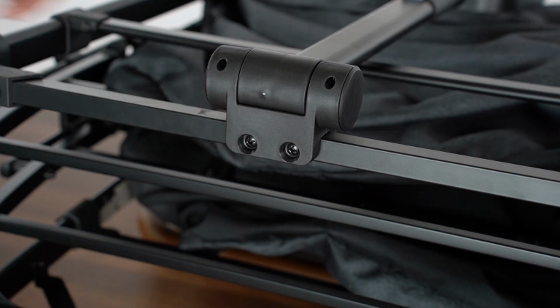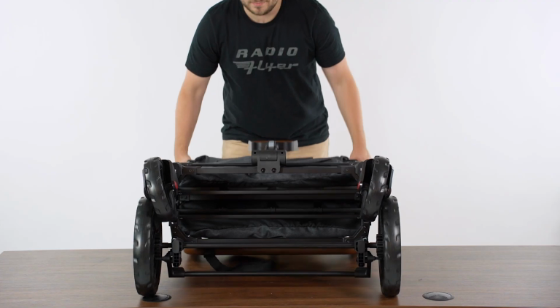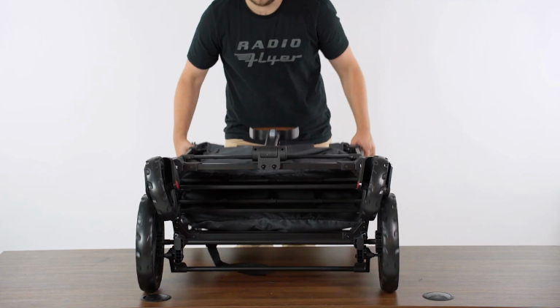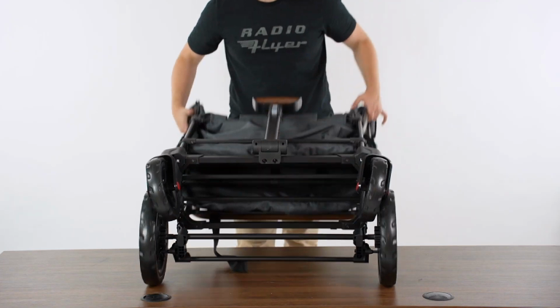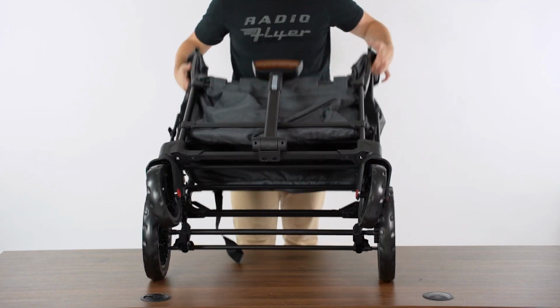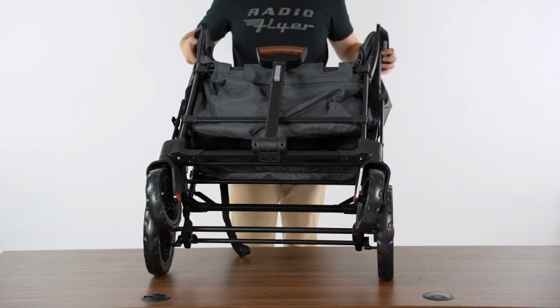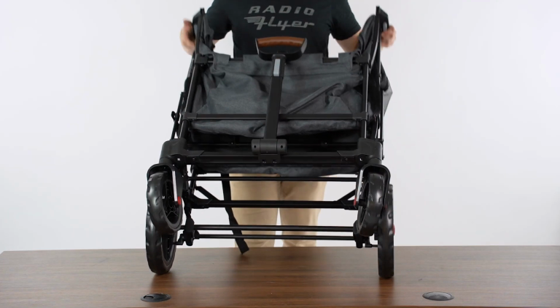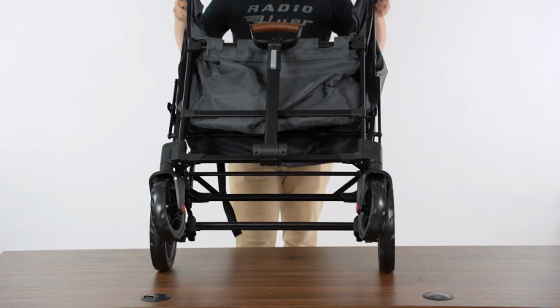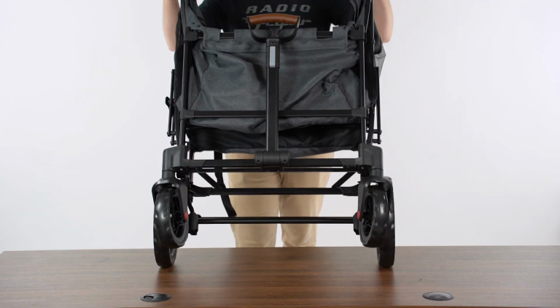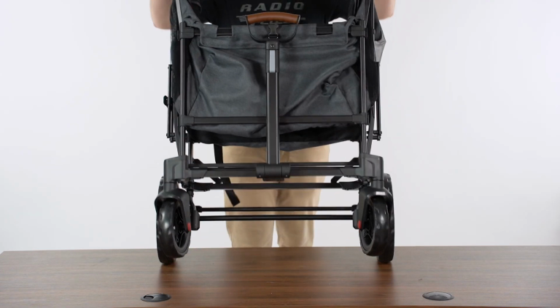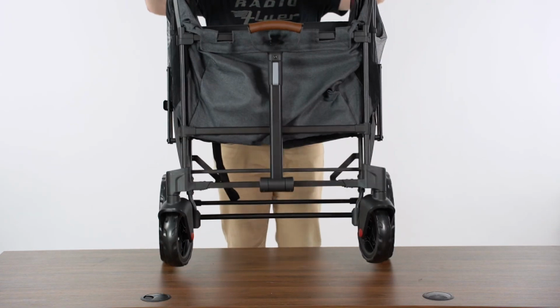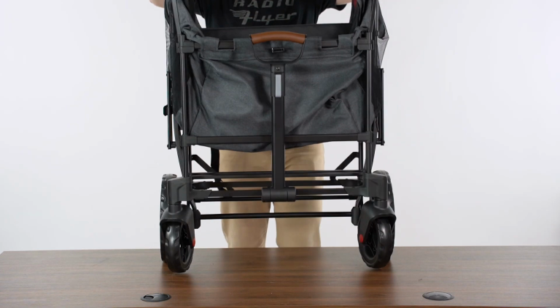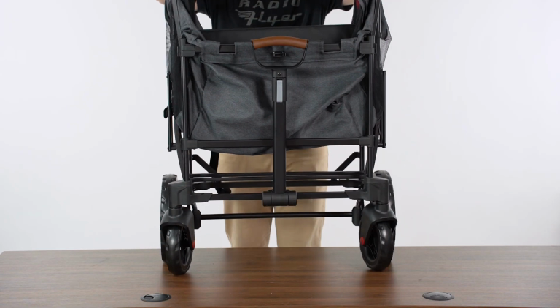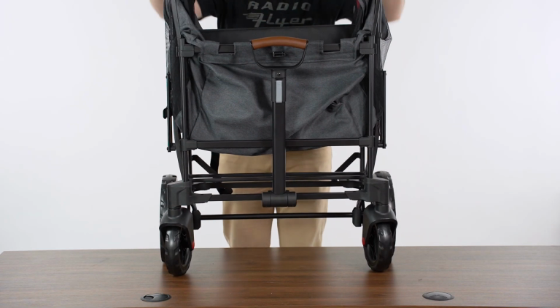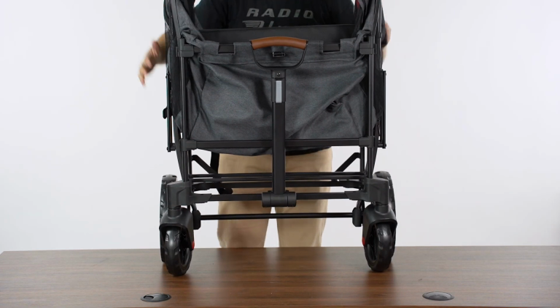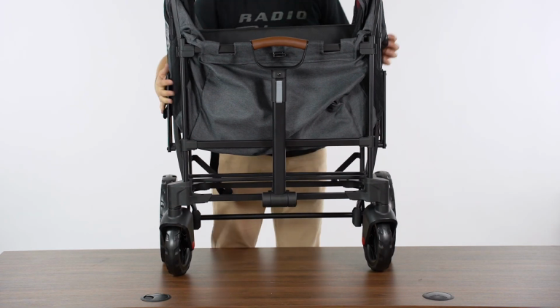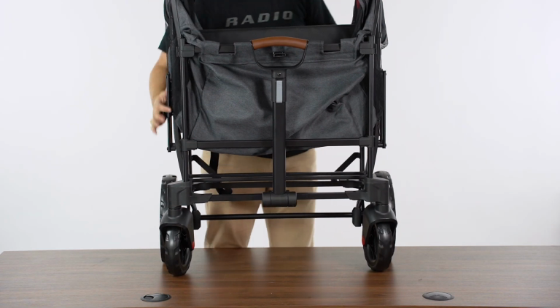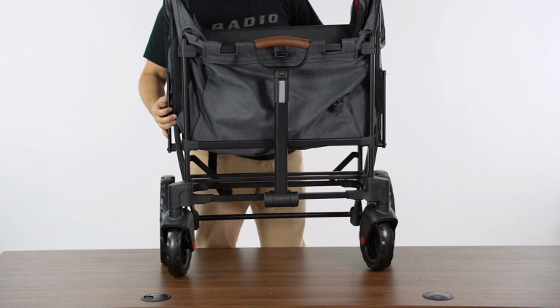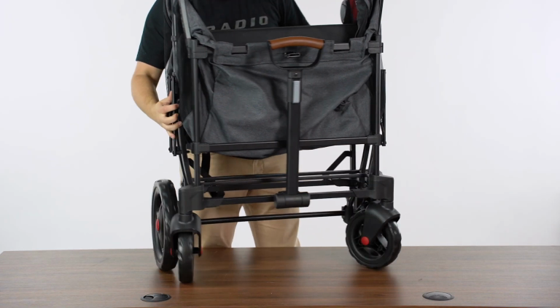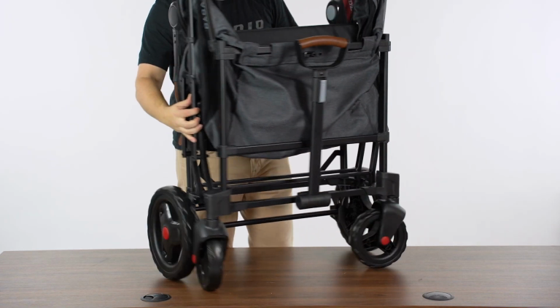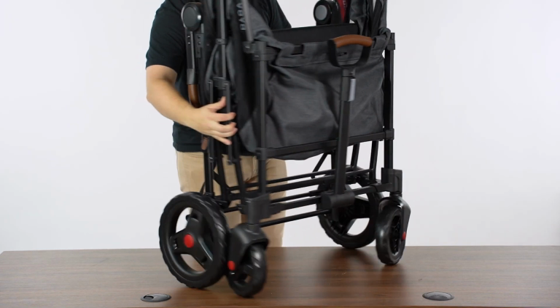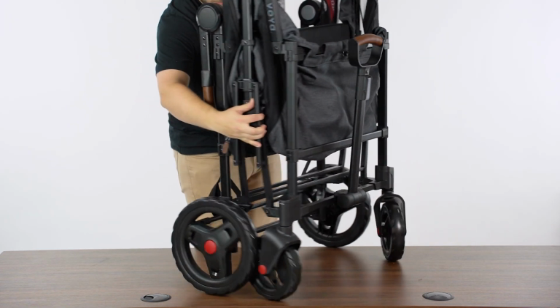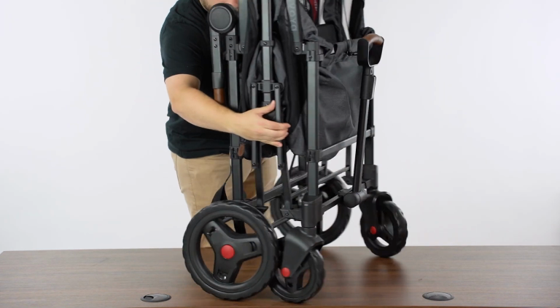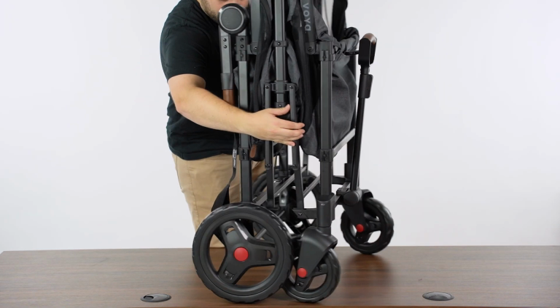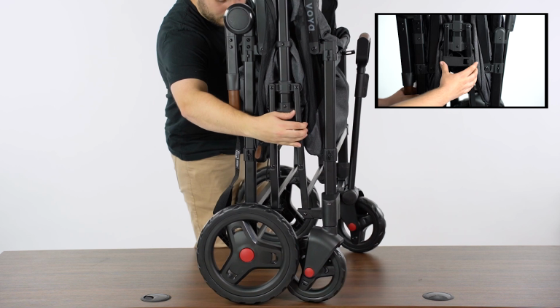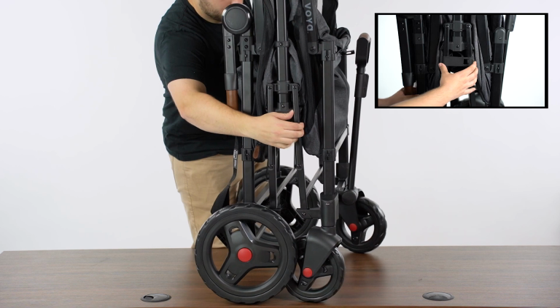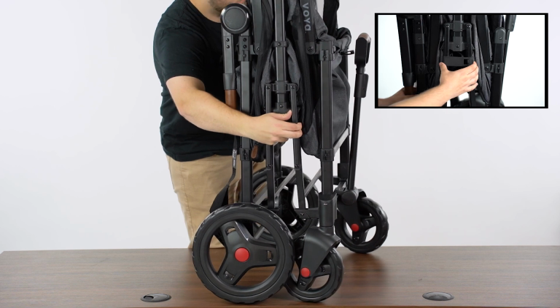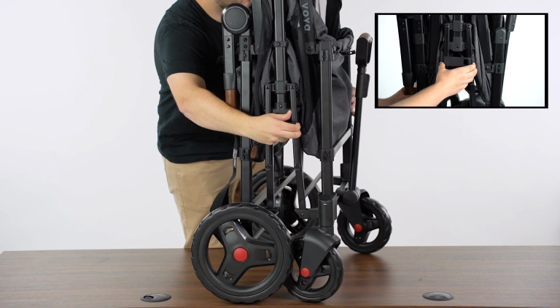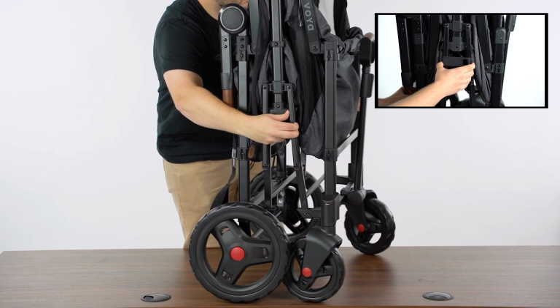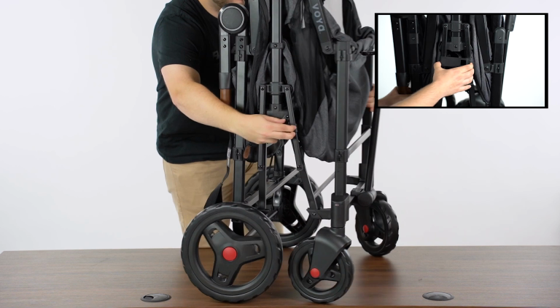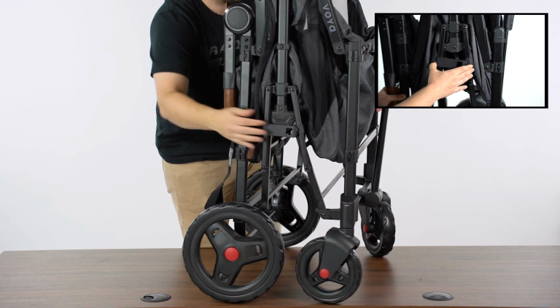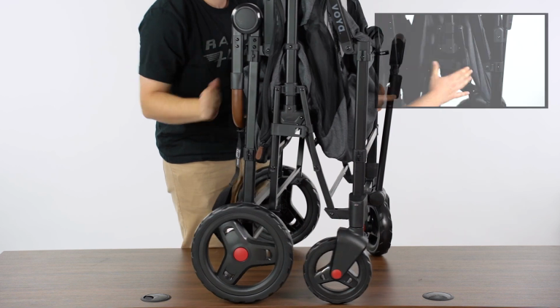Set the wagon upright. Pull on the folding latch at the center of the frame and unfold the wagon.